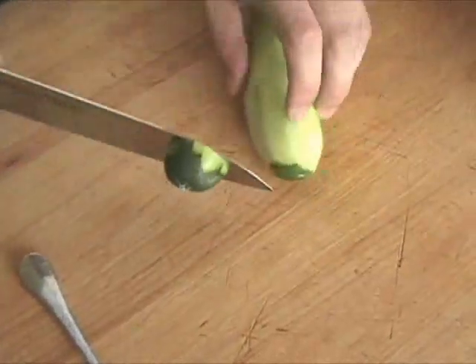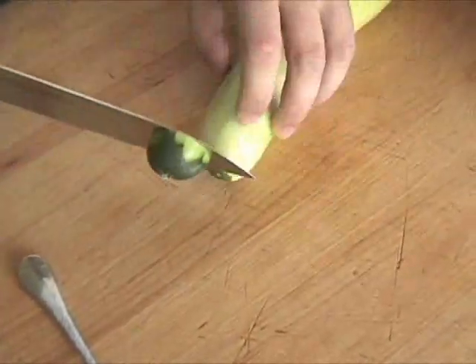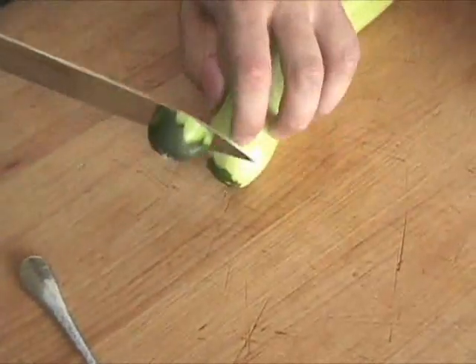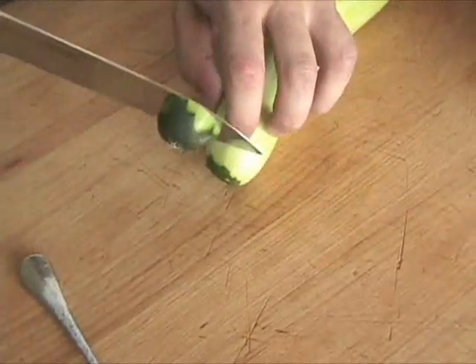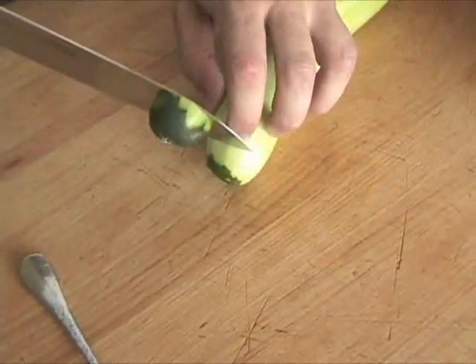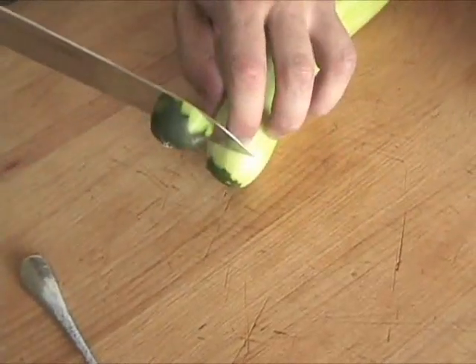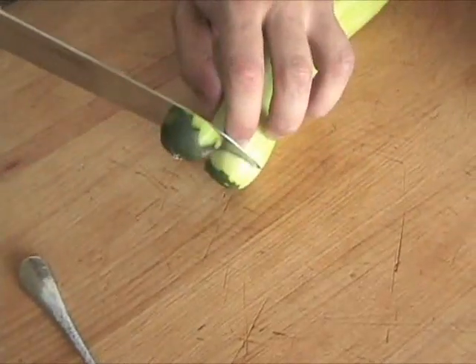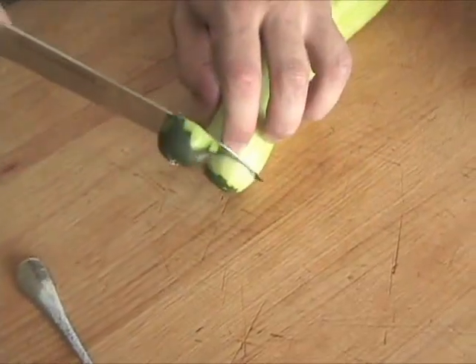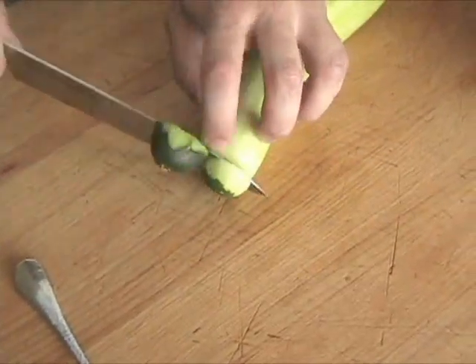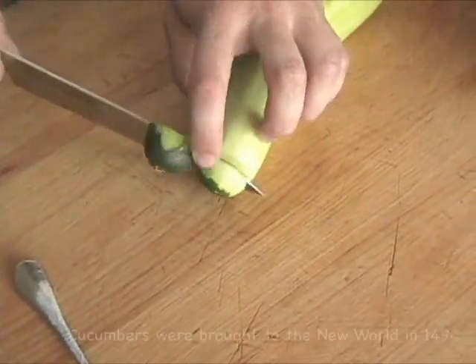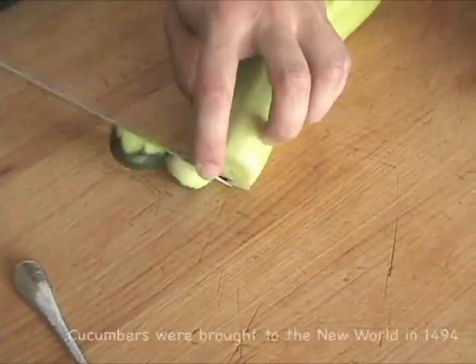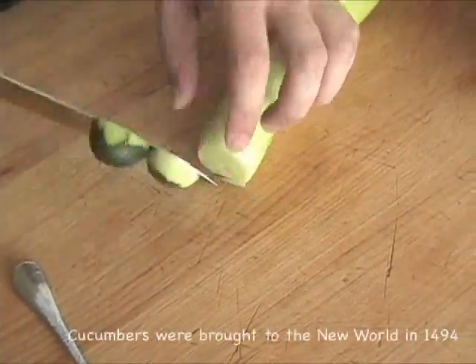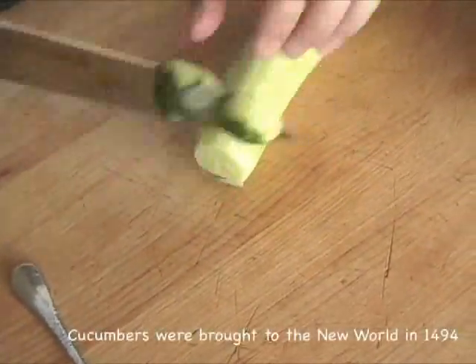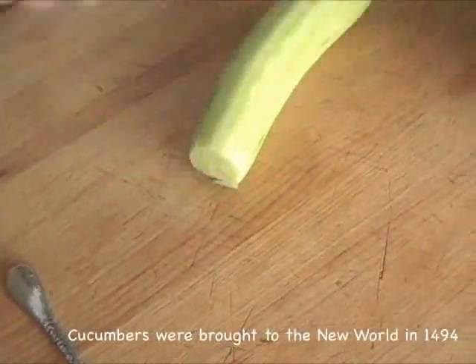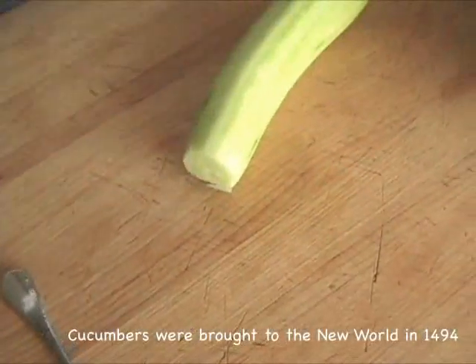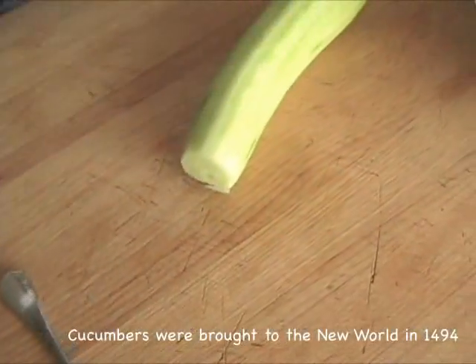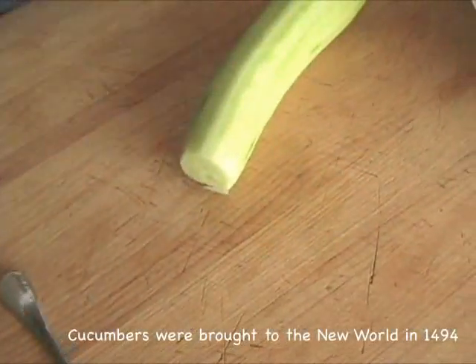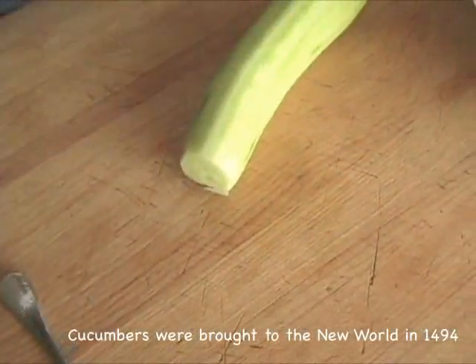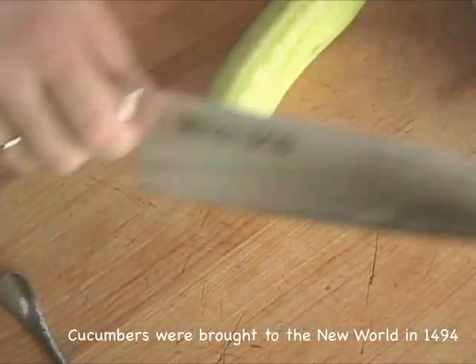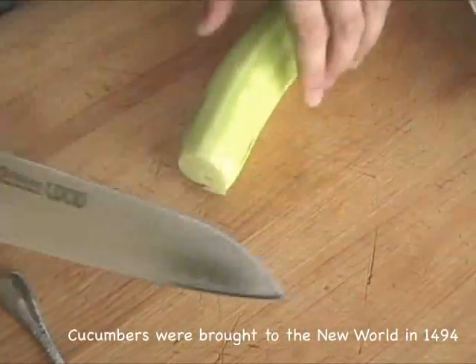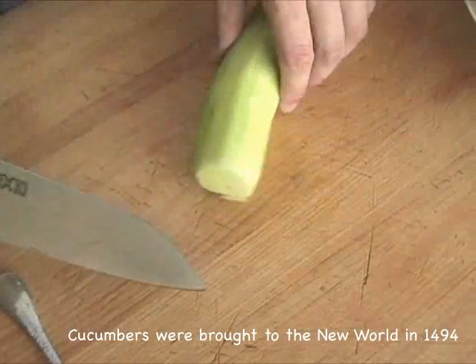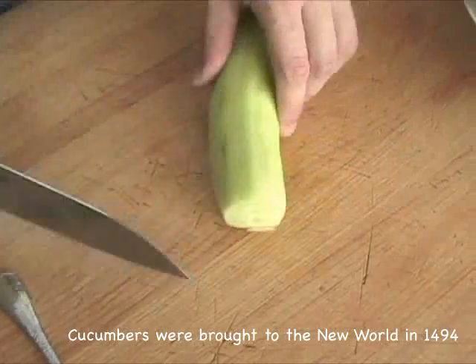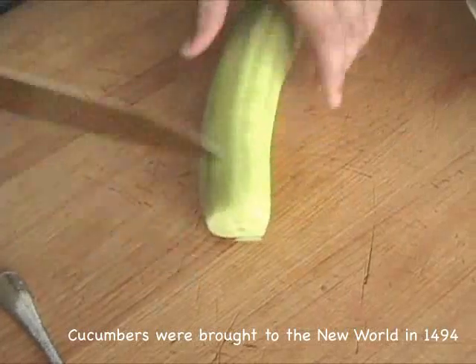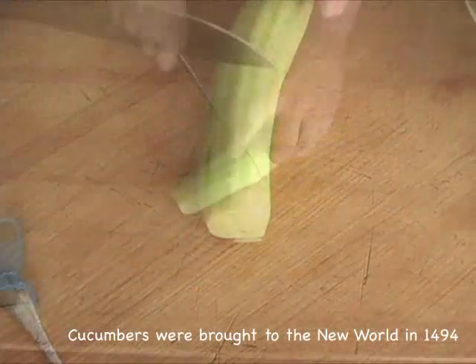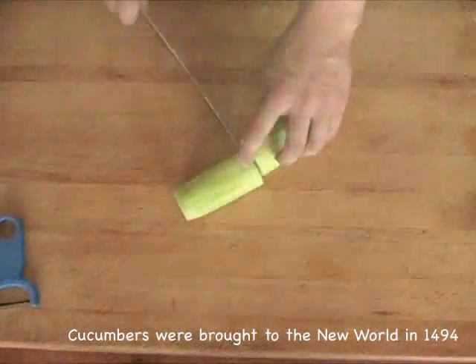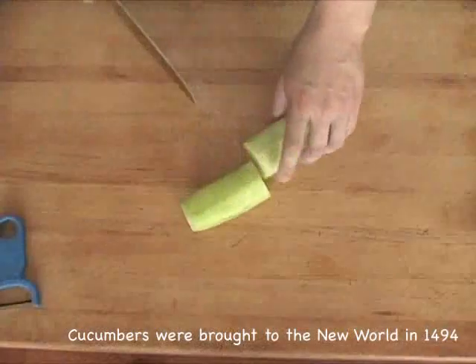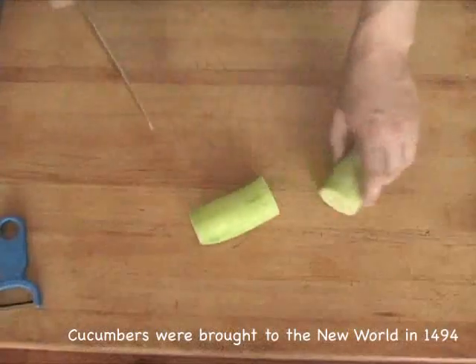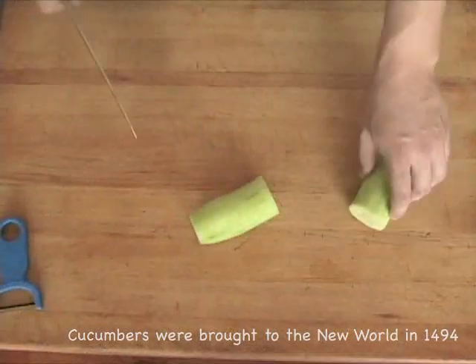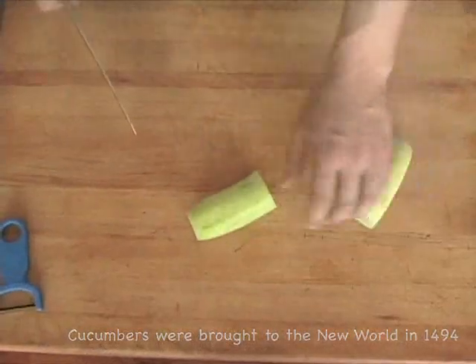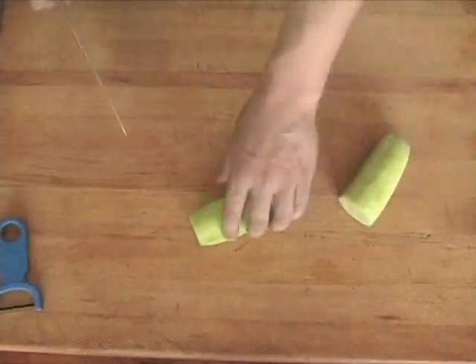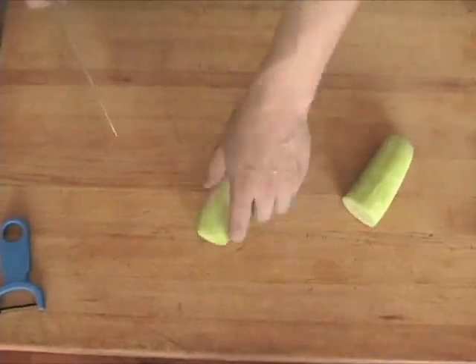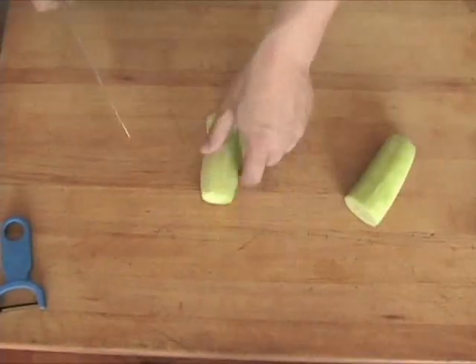Using a sharp chef's knife or santoku knife, trim the top and bottom off of the cucumber, and then split it in half crosswise.